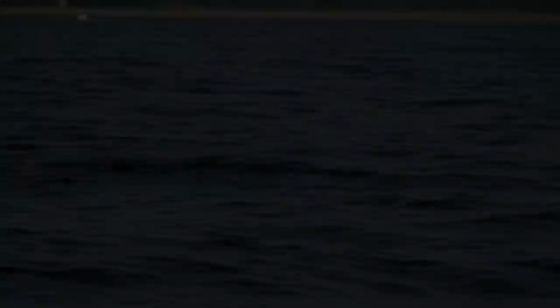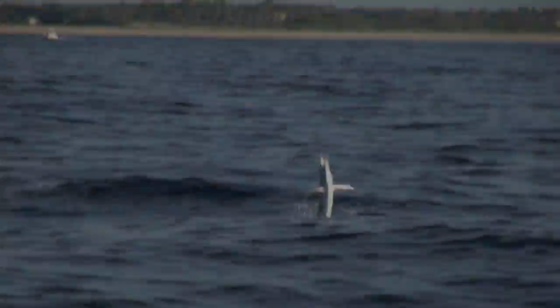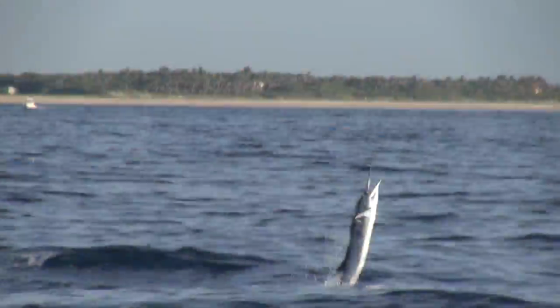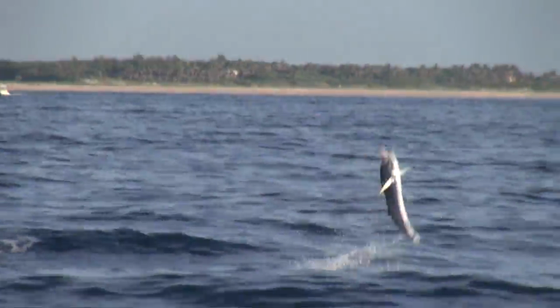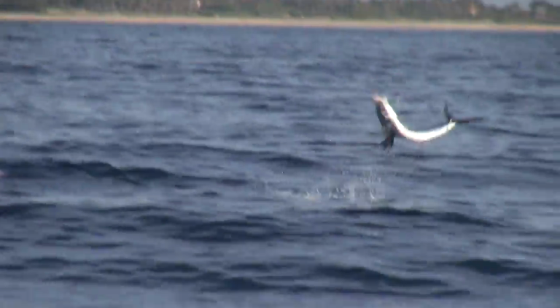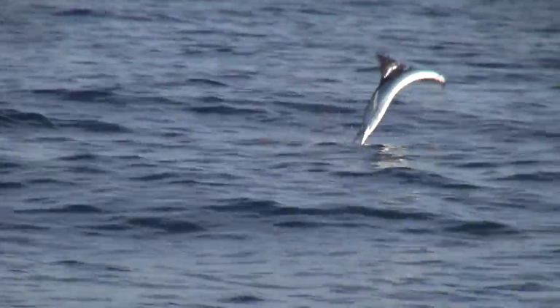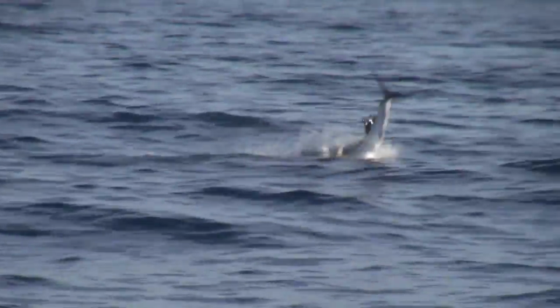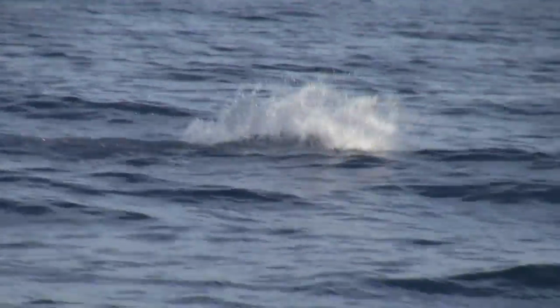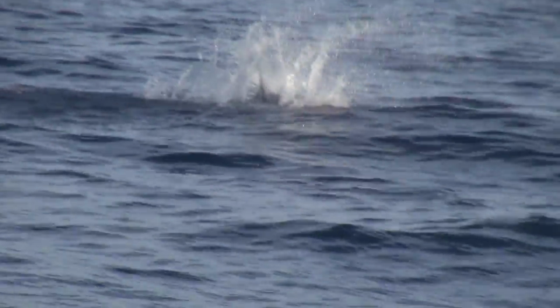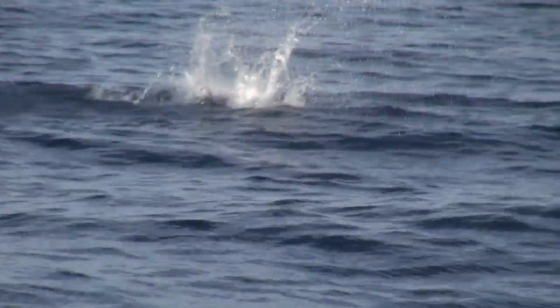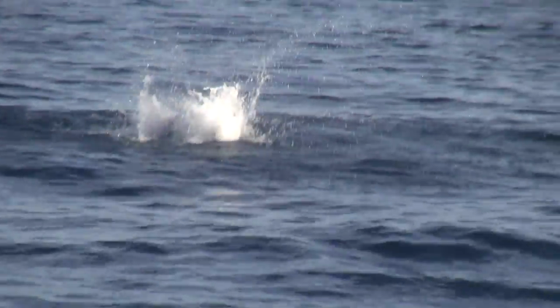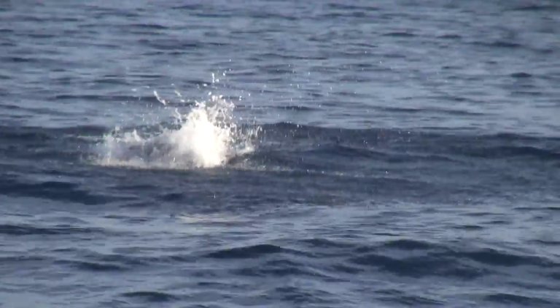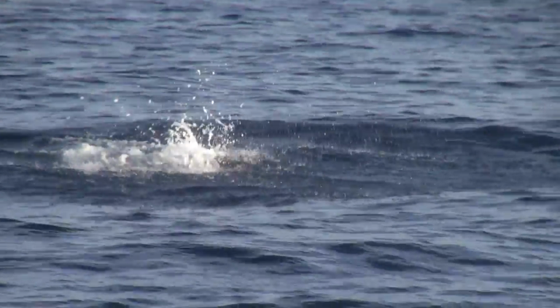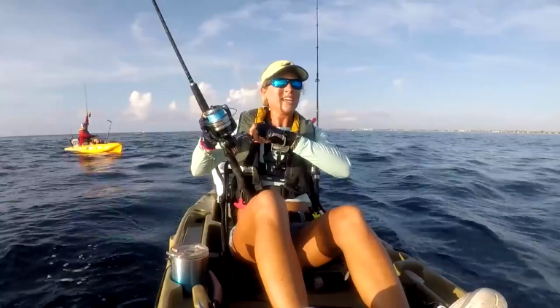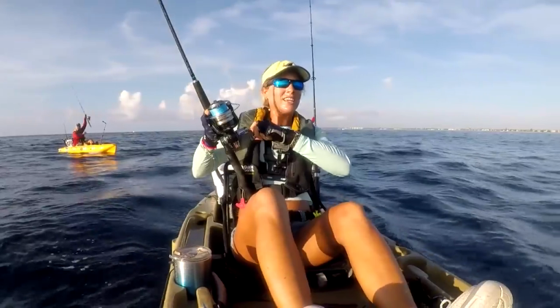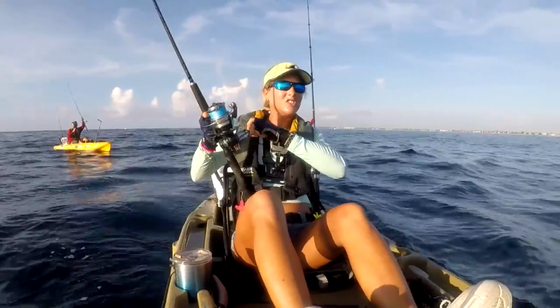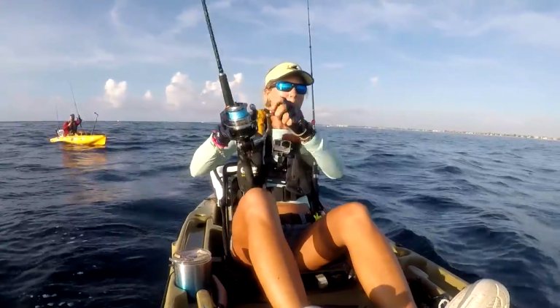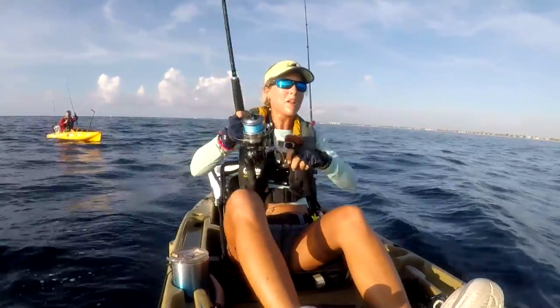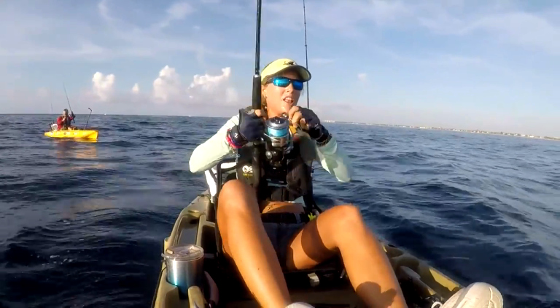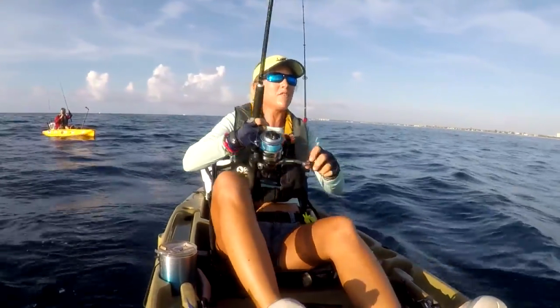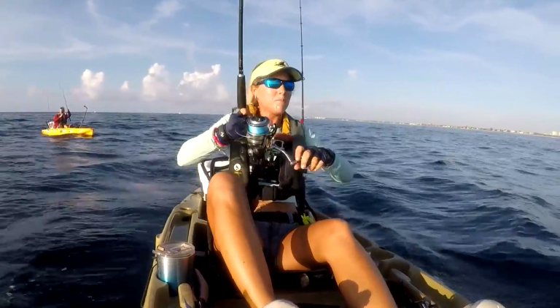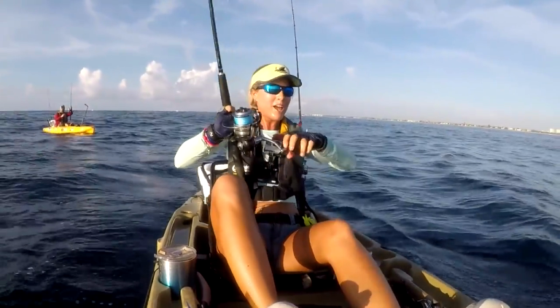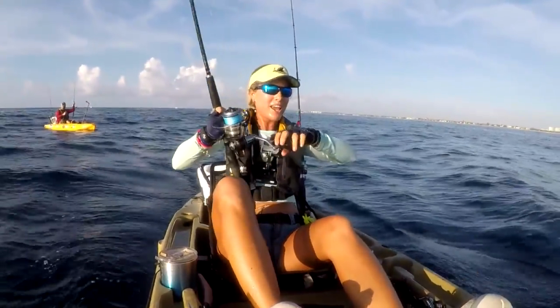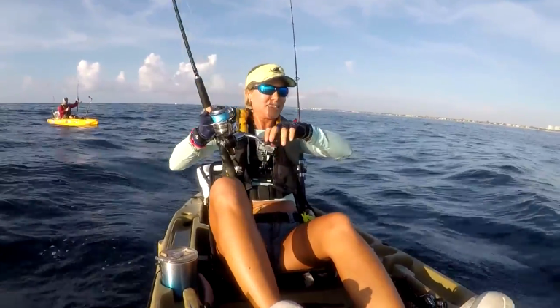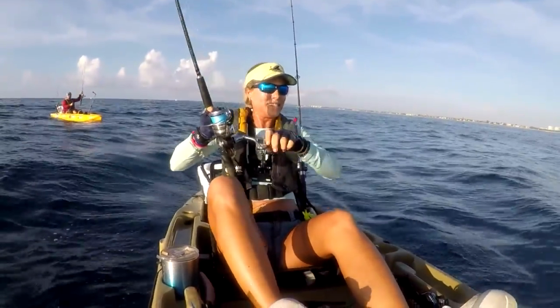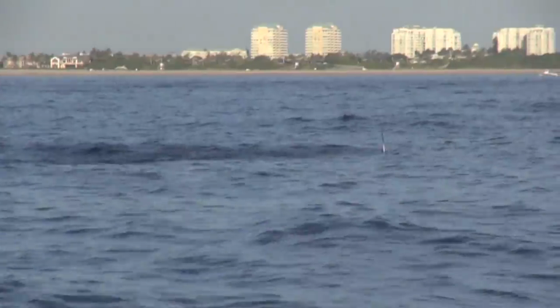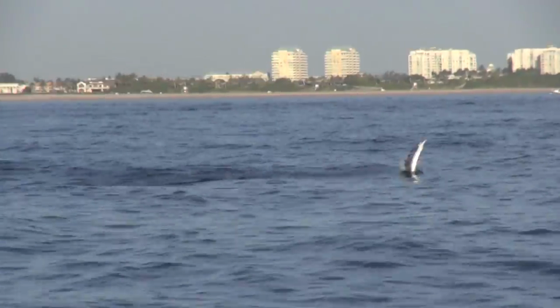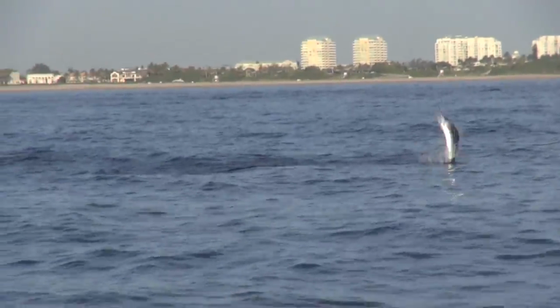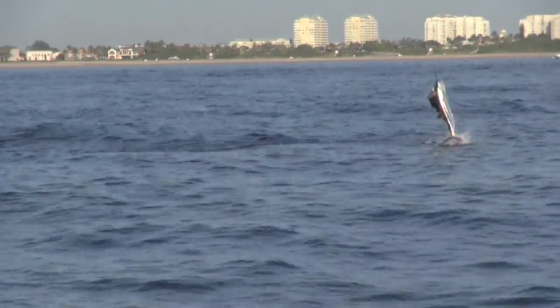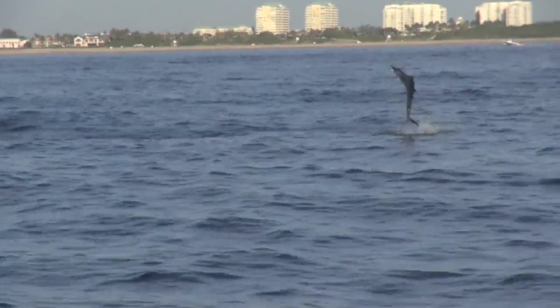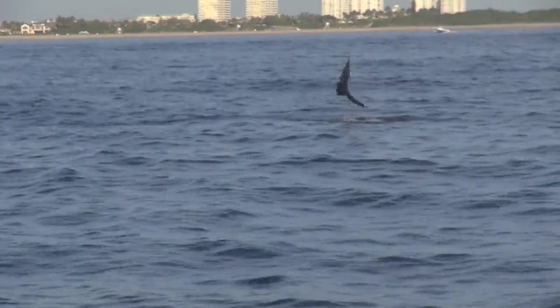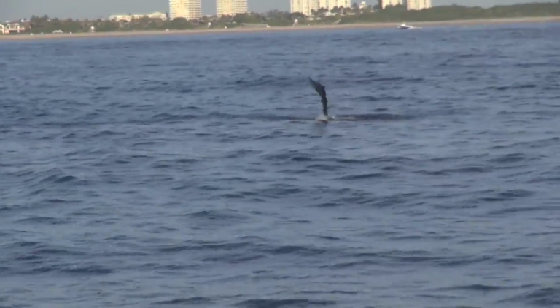This is awesome, guys! This fish is going crazy!